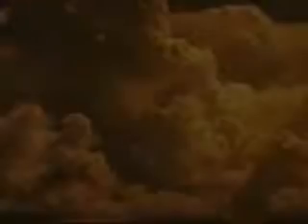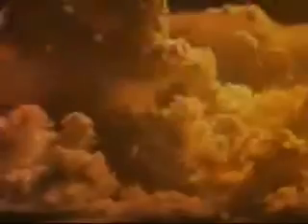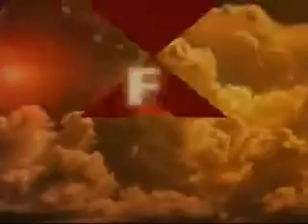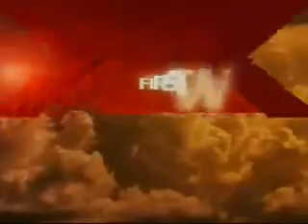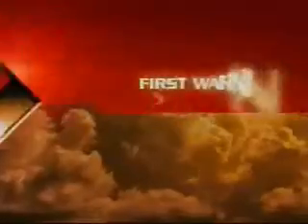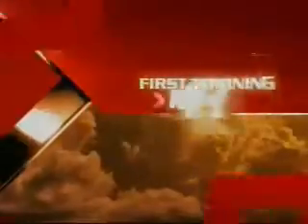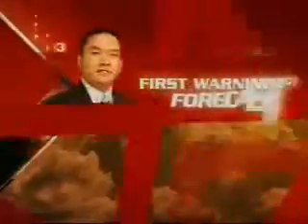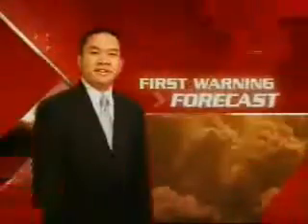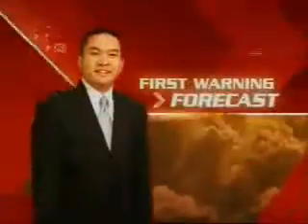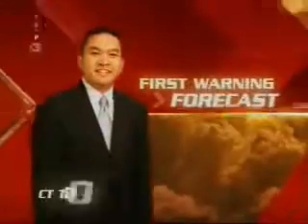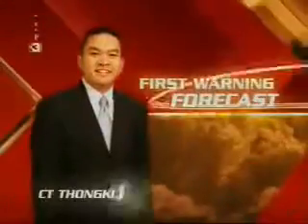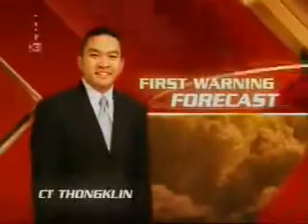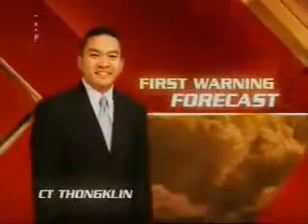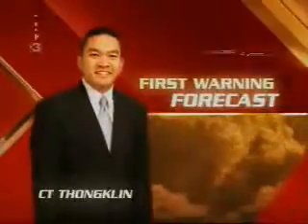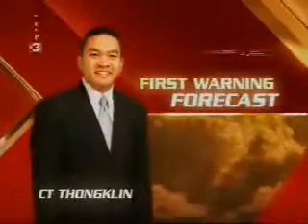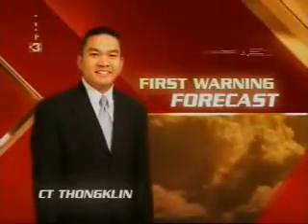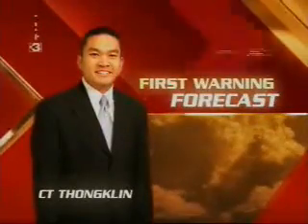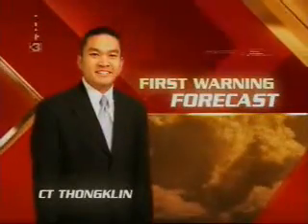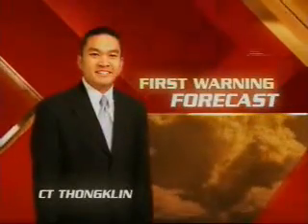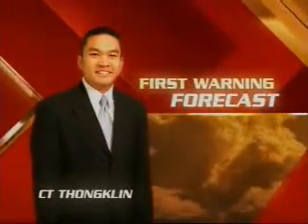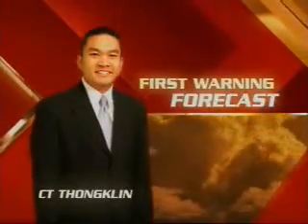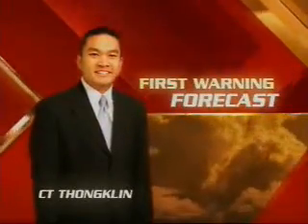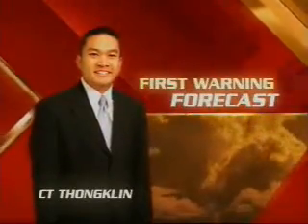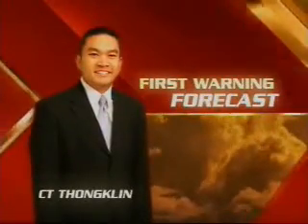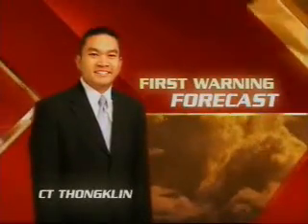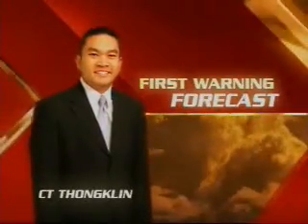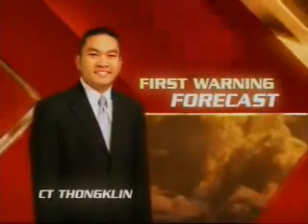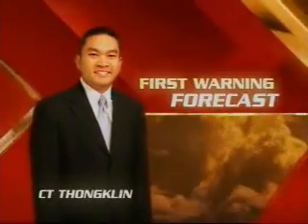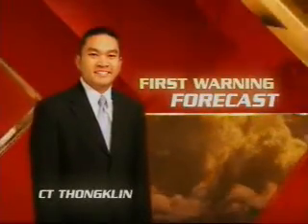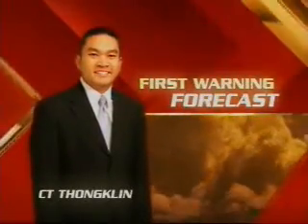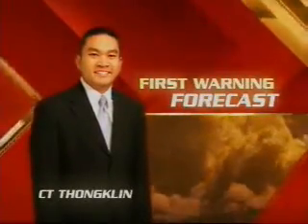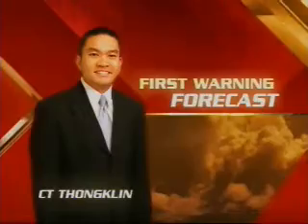Now your Action 3 News First Warning Forecast with meteorologist C.T. Tonklin.